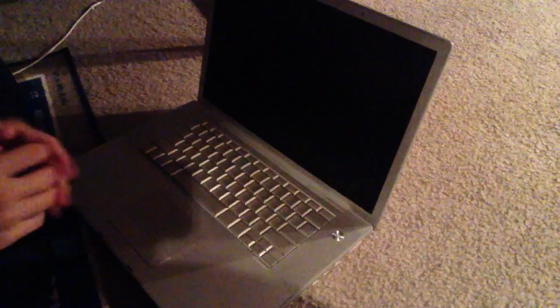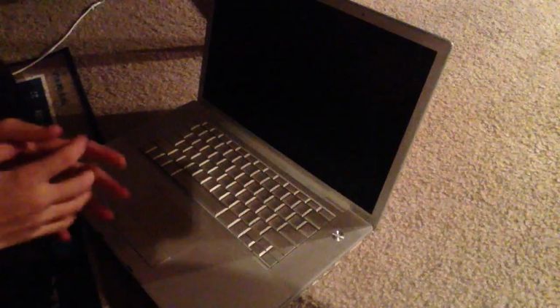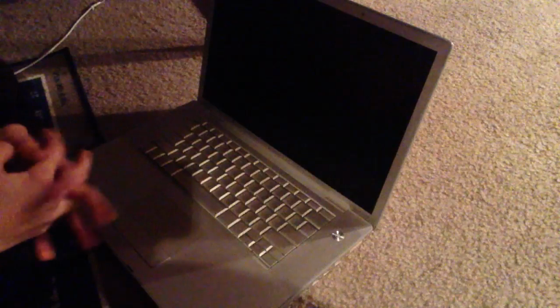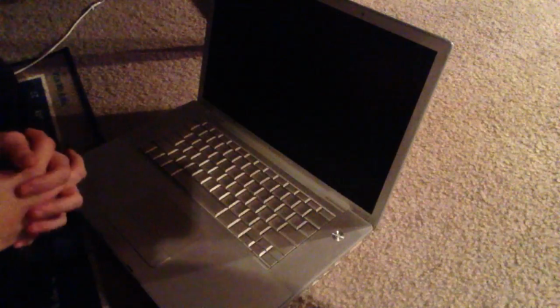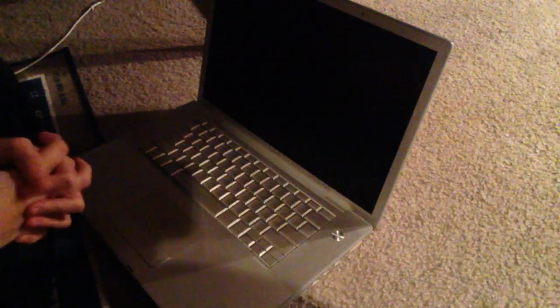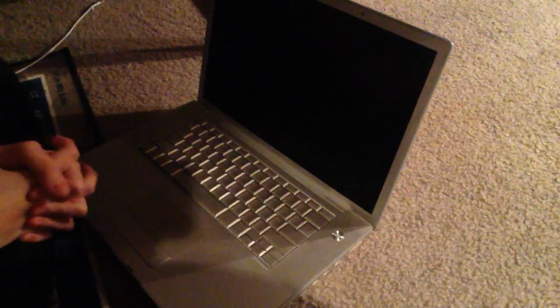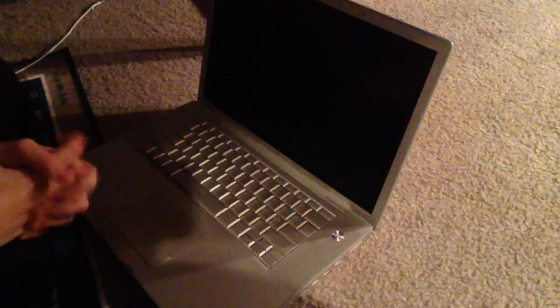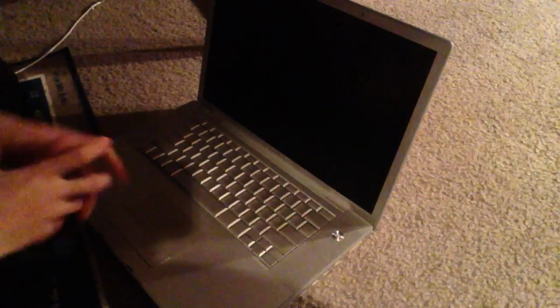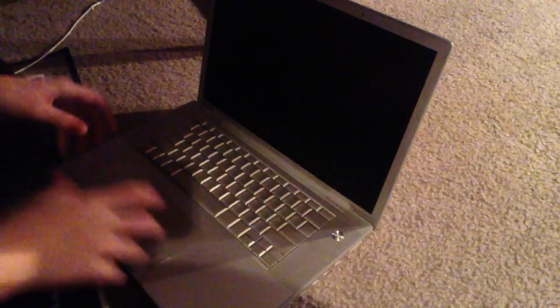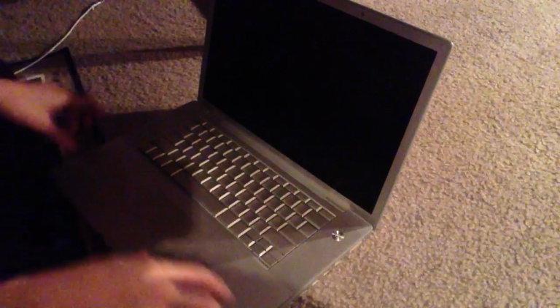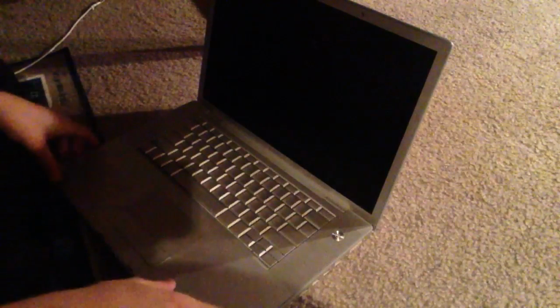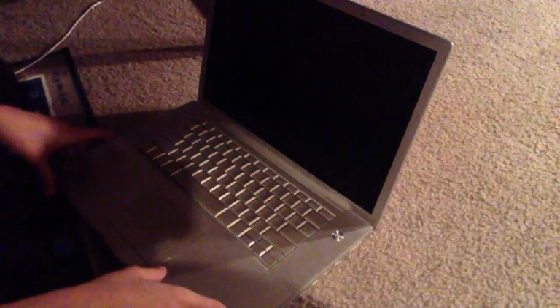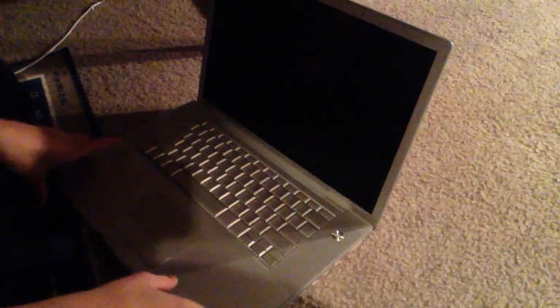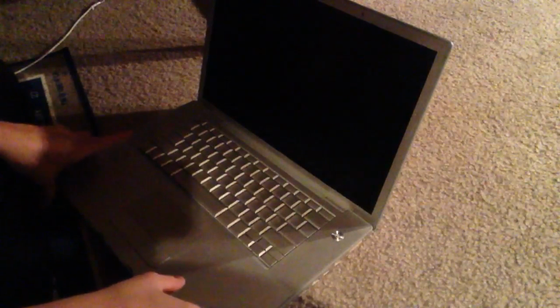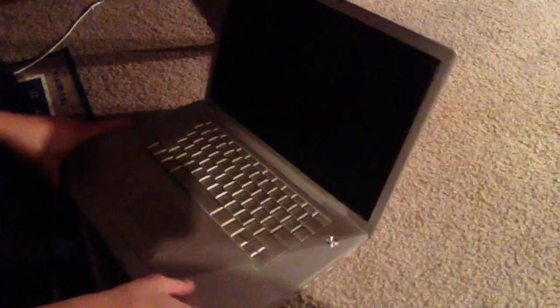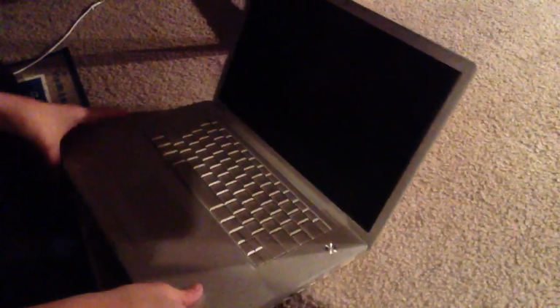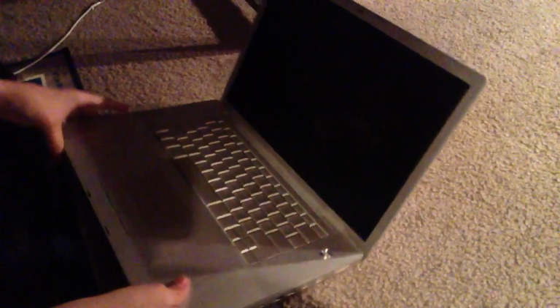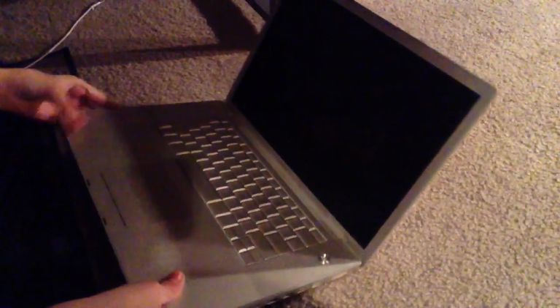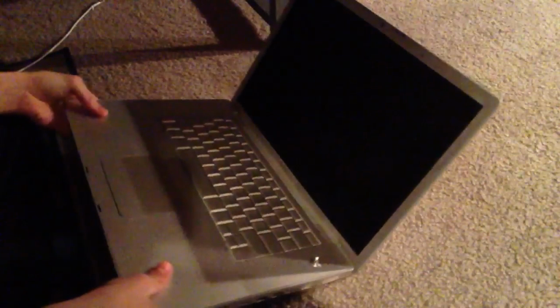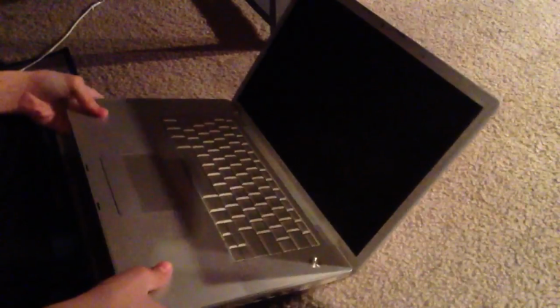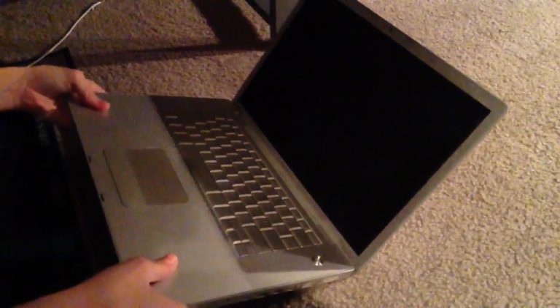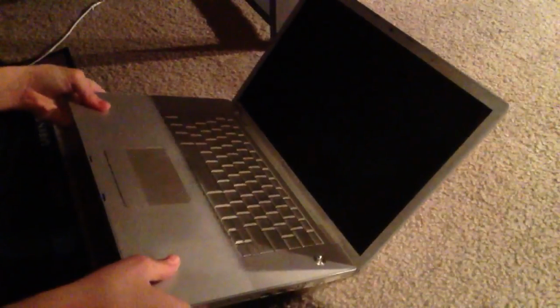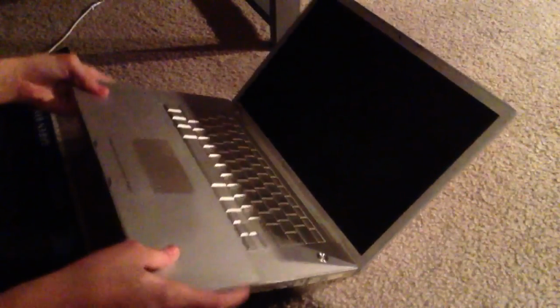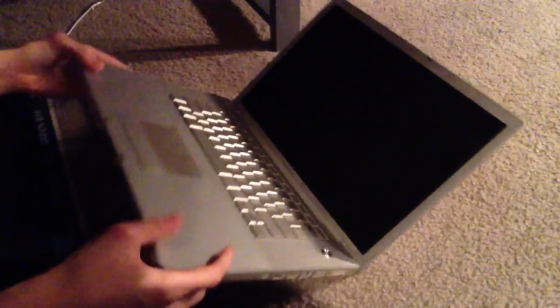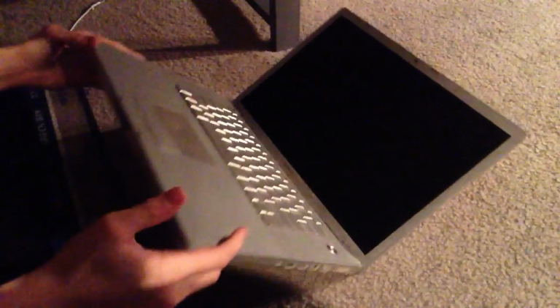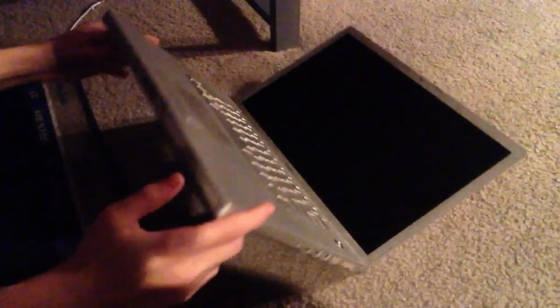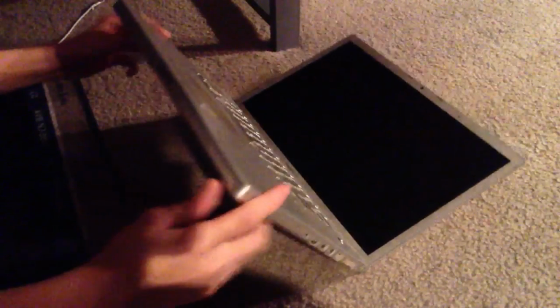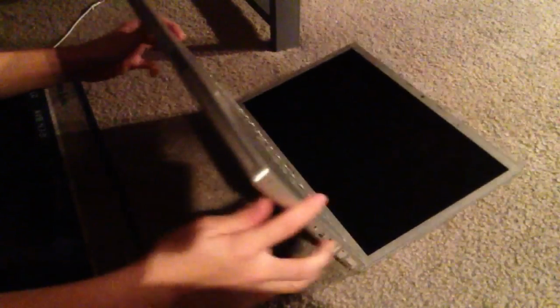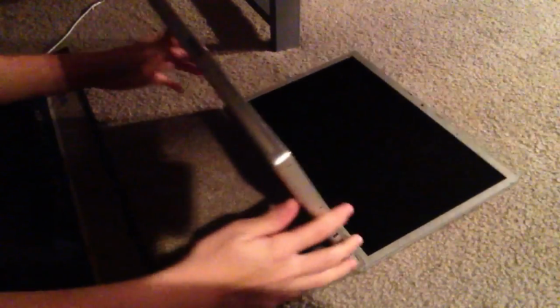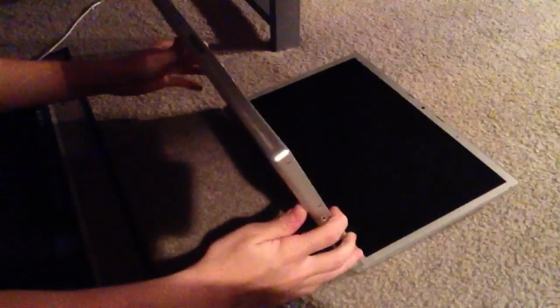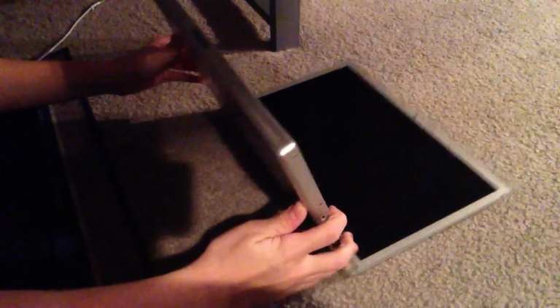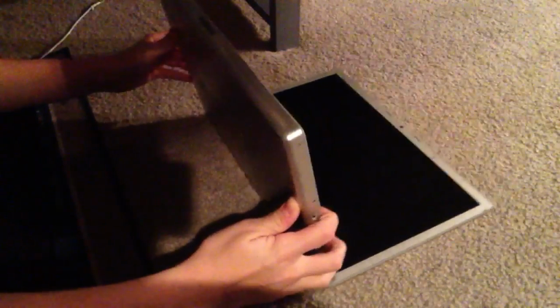What's going on guys, today I'll be showing you how to turn on your MacBook if it is not turning on.